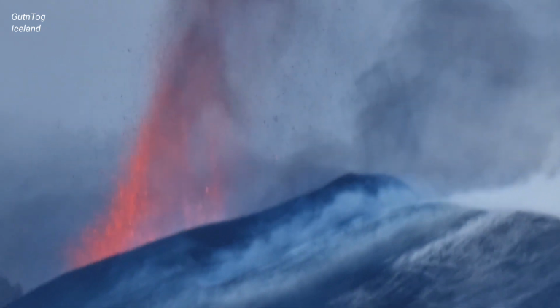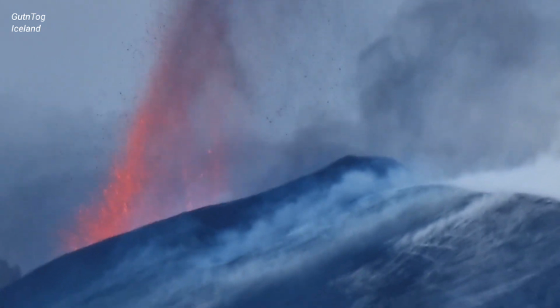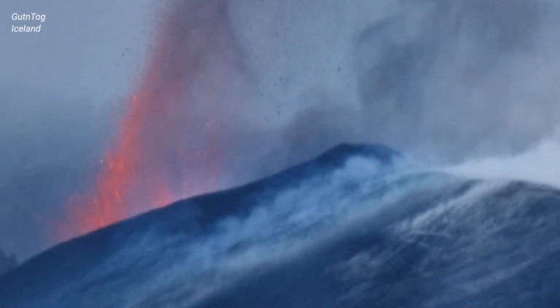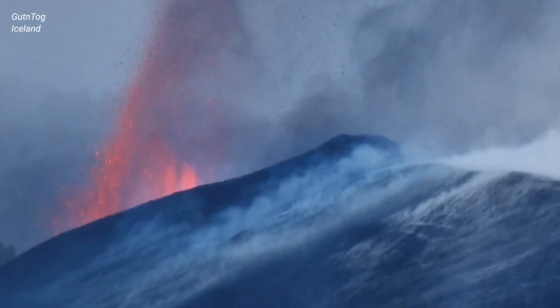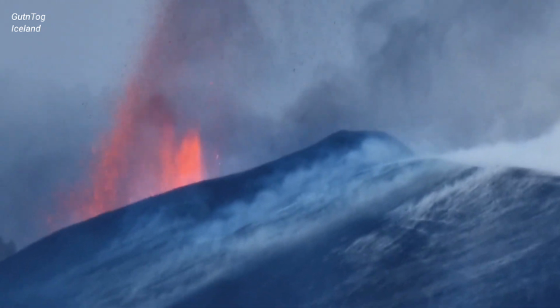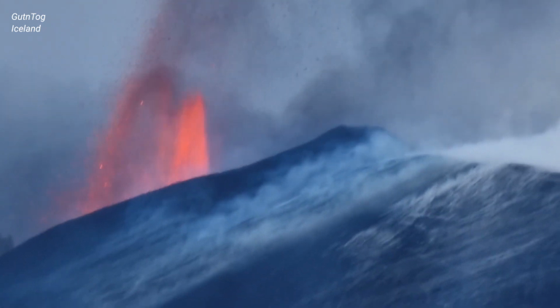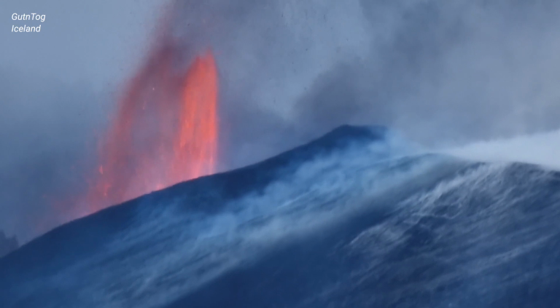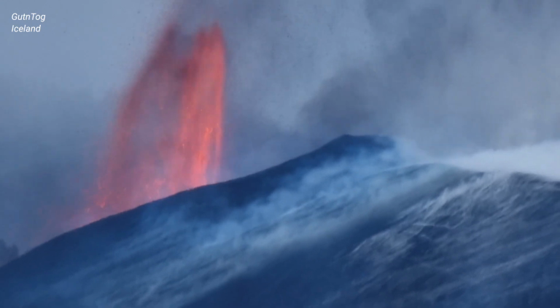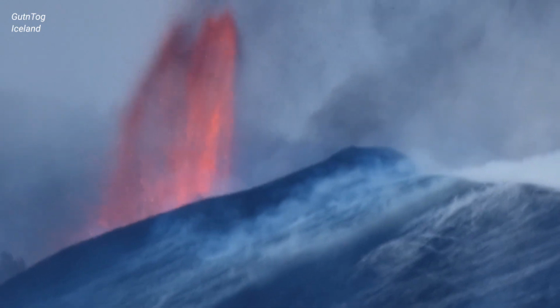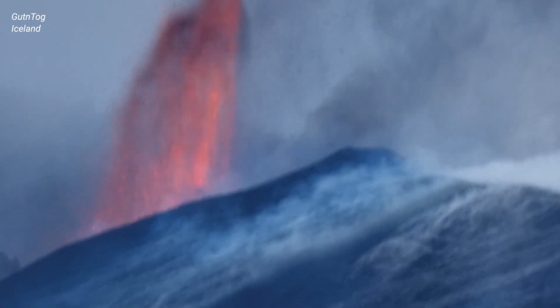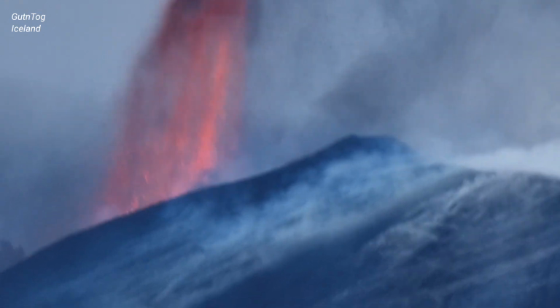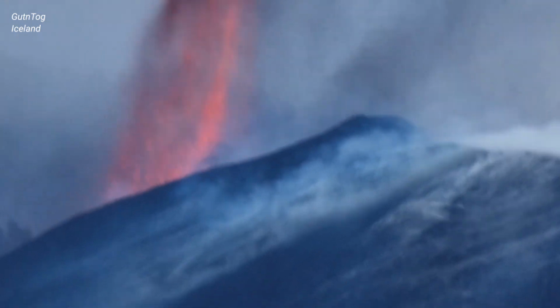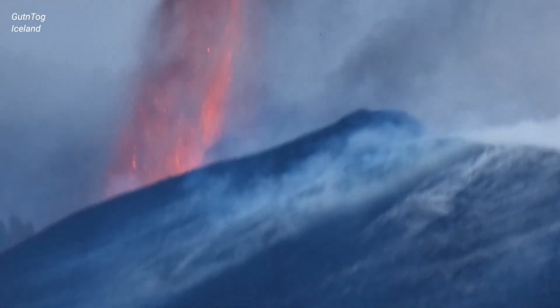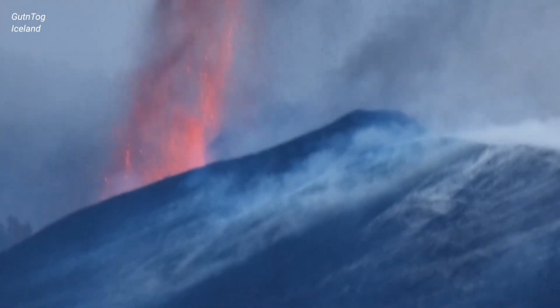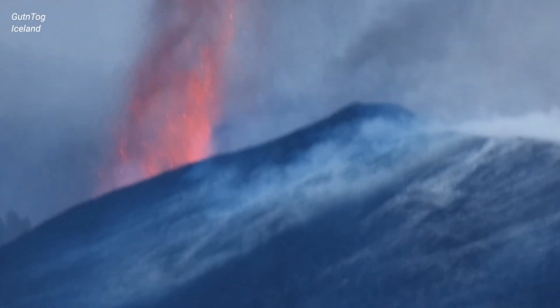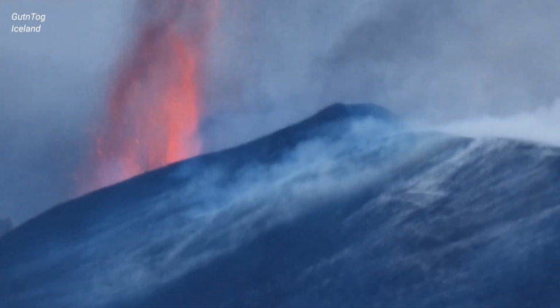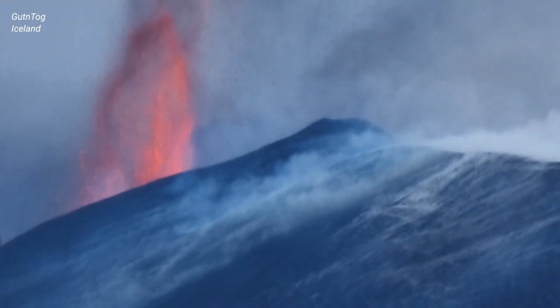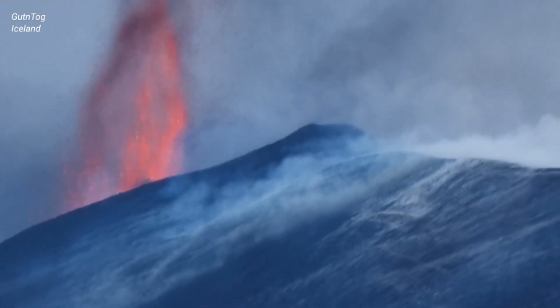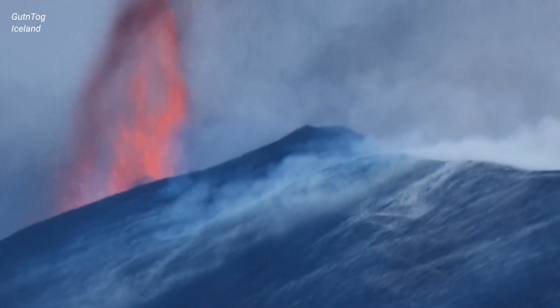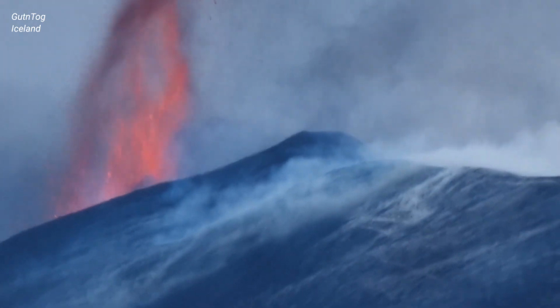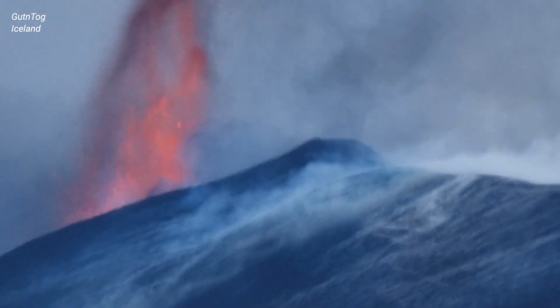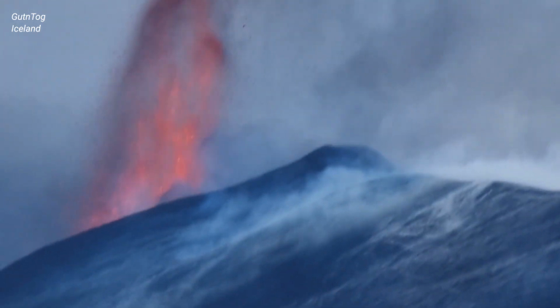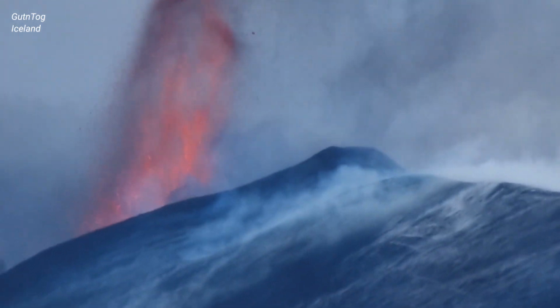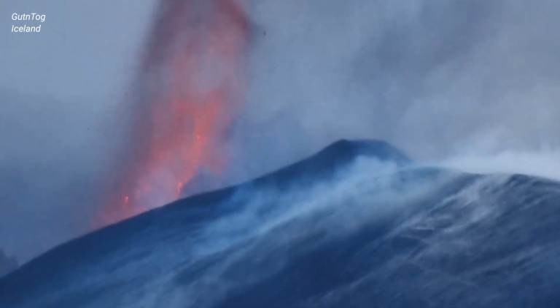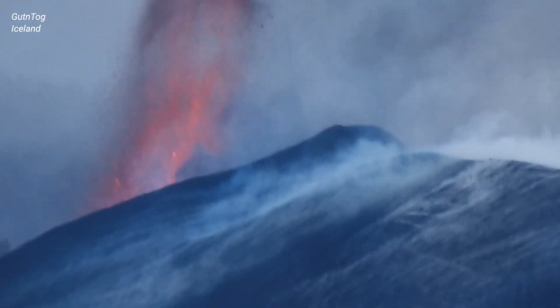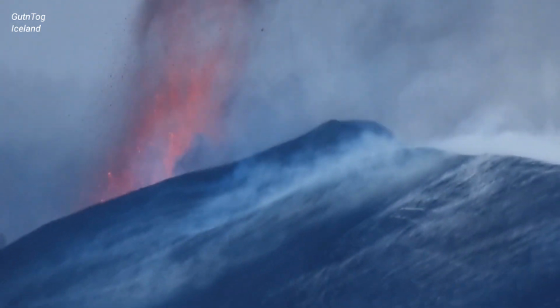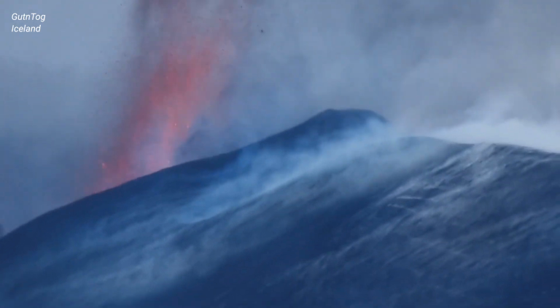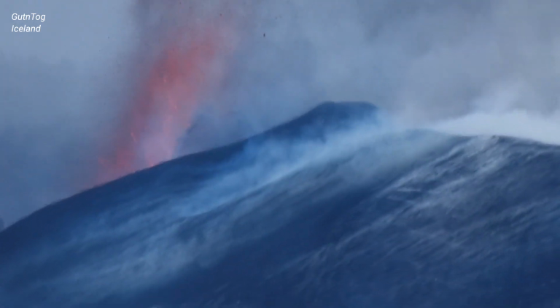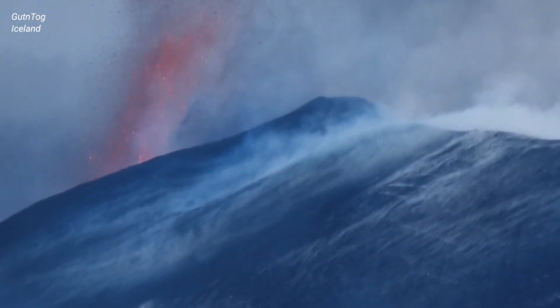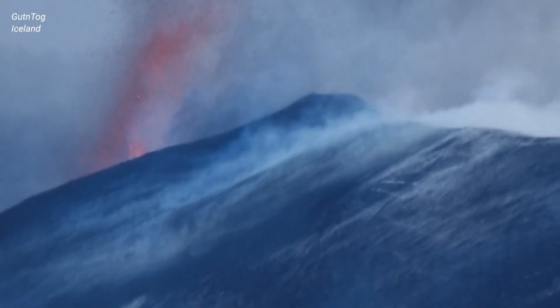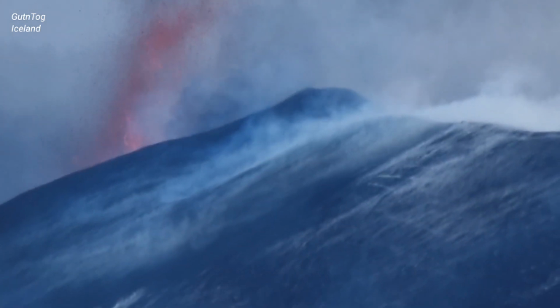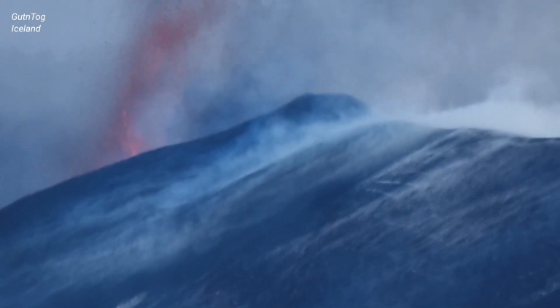What a strong wind! Some sort of a storm that hit Leimann during the past hours.